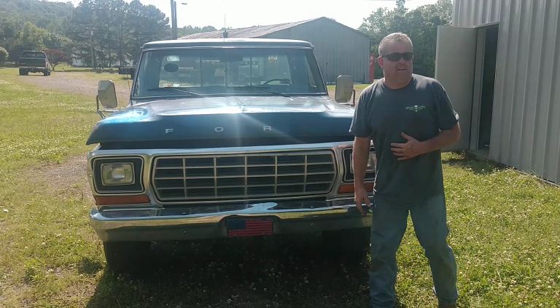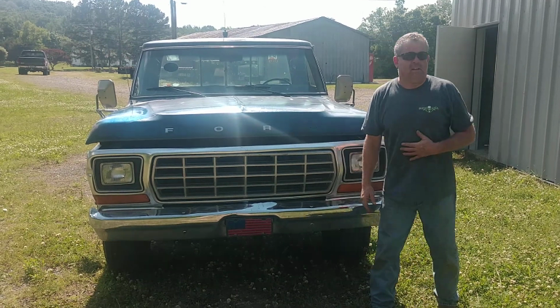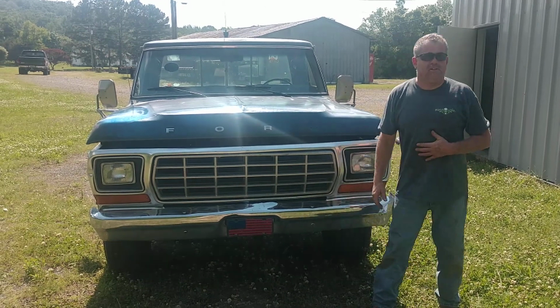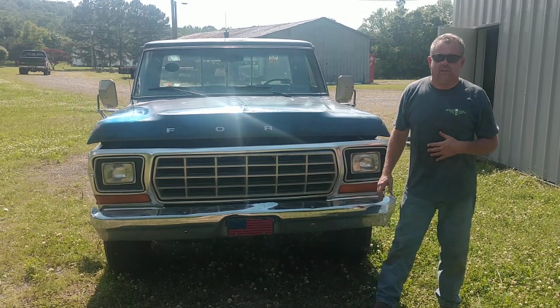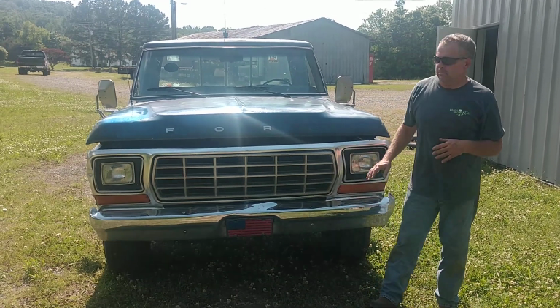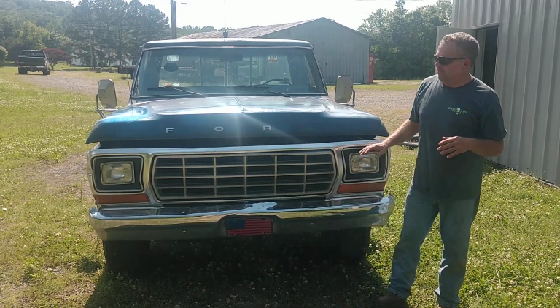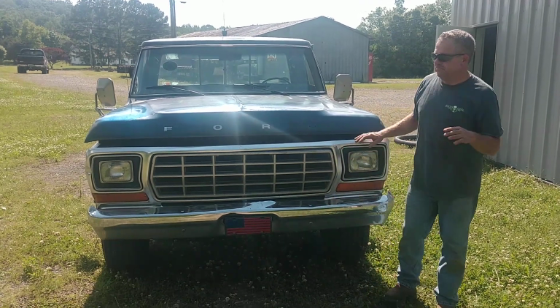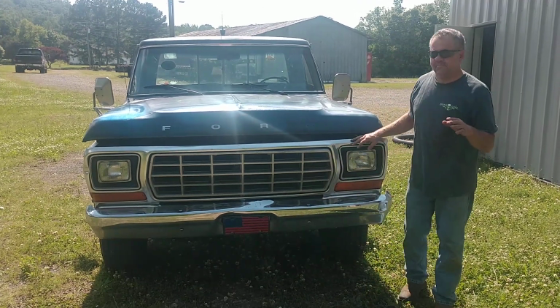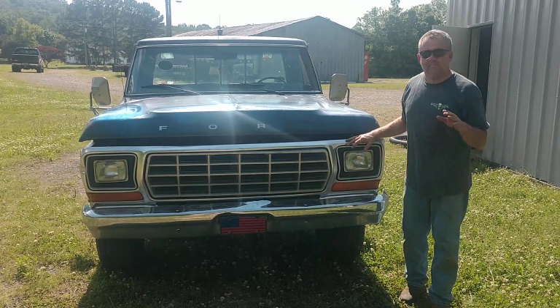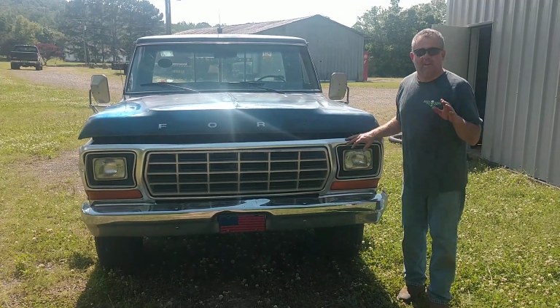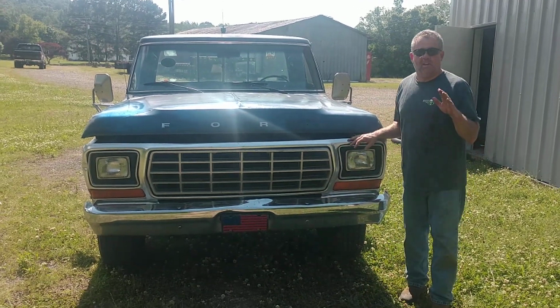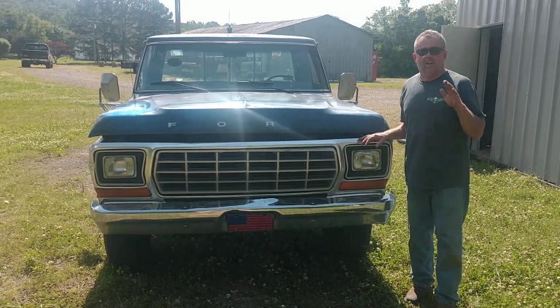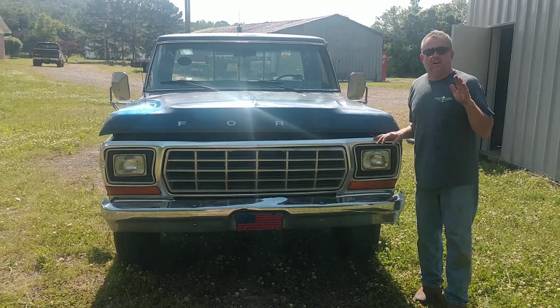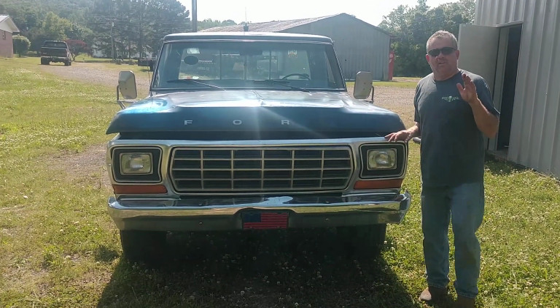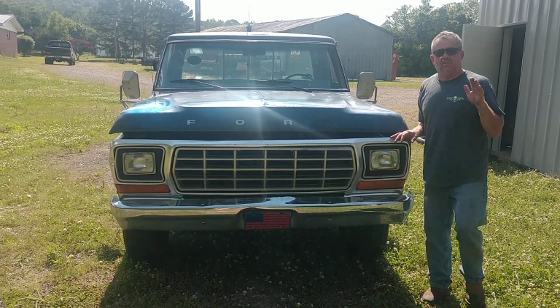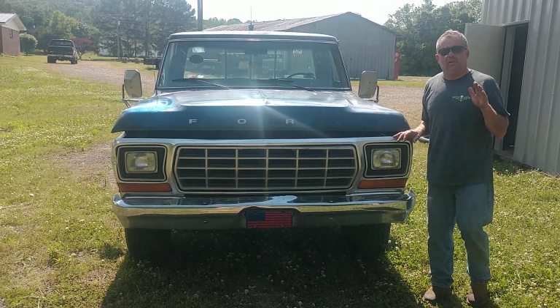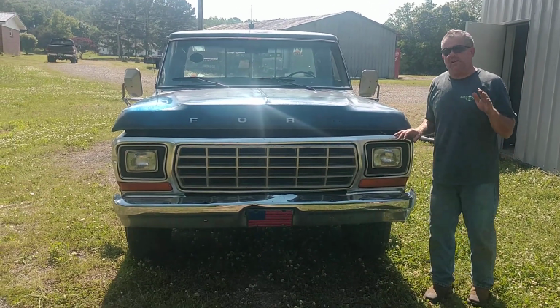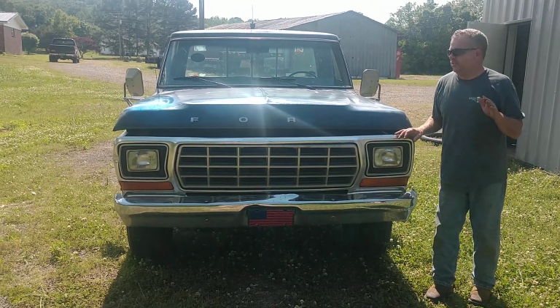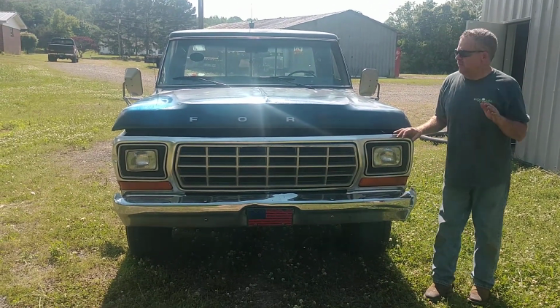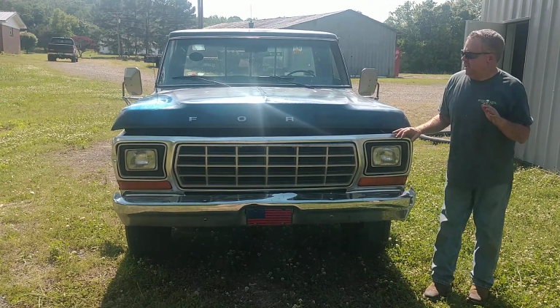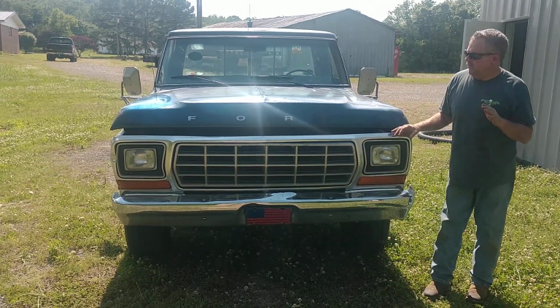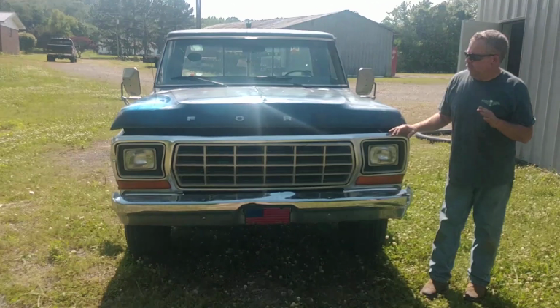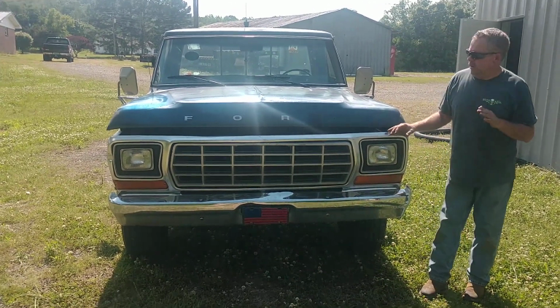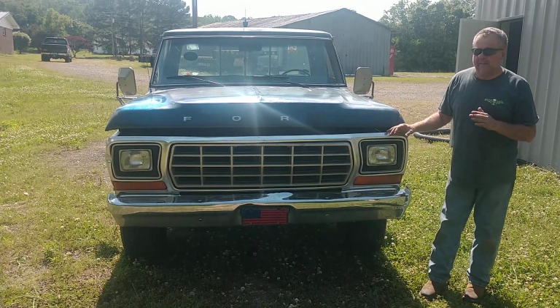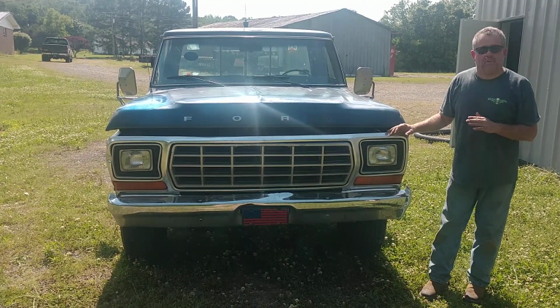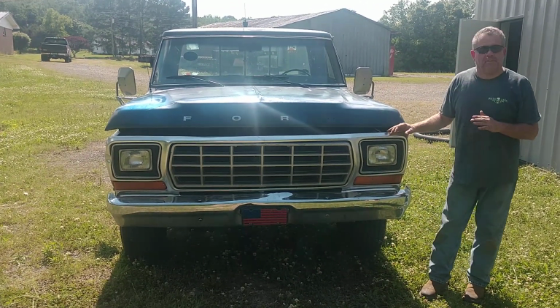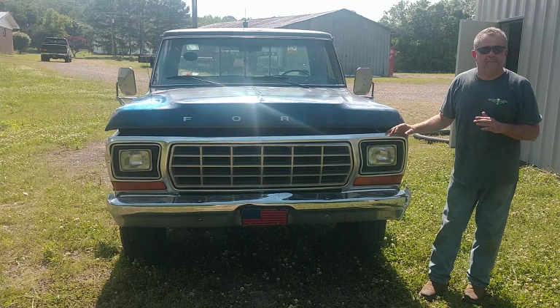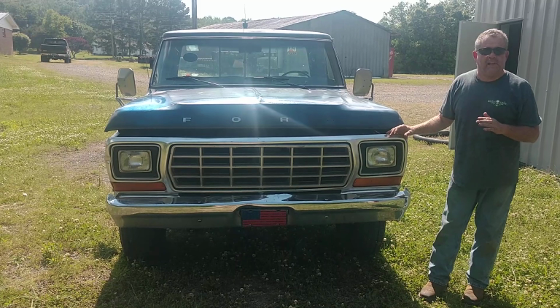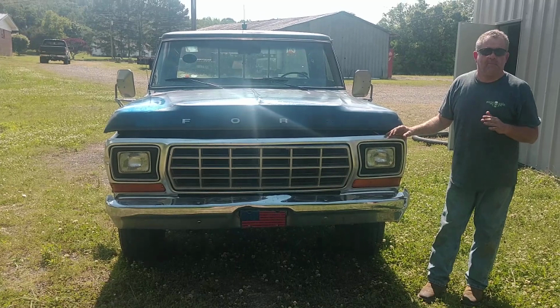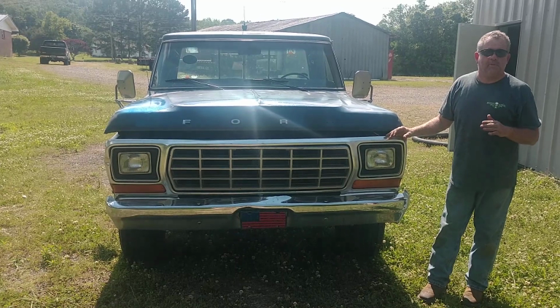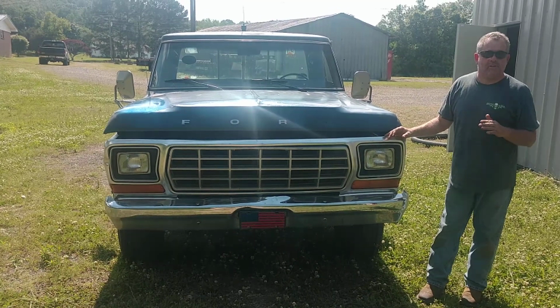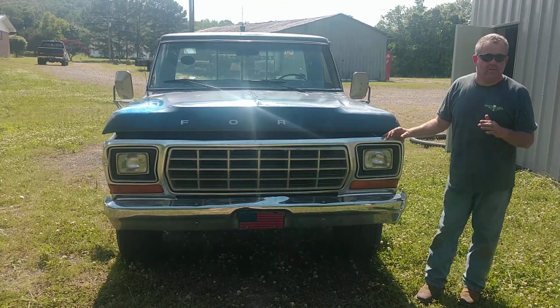Ladies and gentlemen, this is our 1978 Ford F-350 Camper Special.